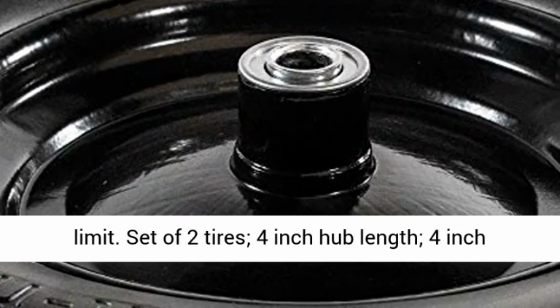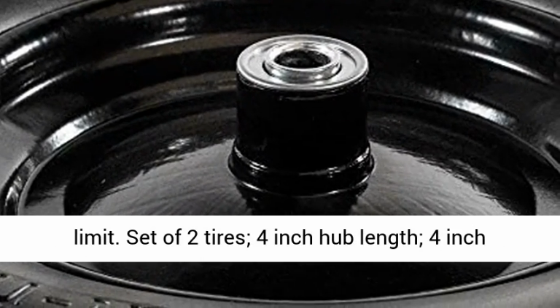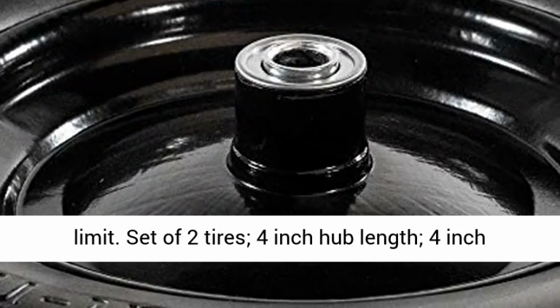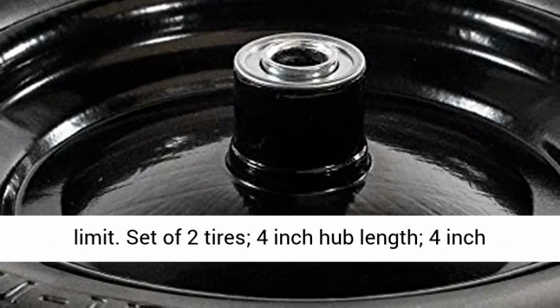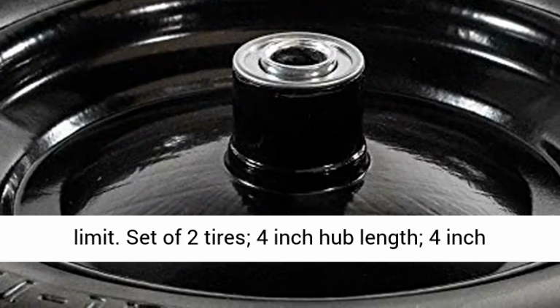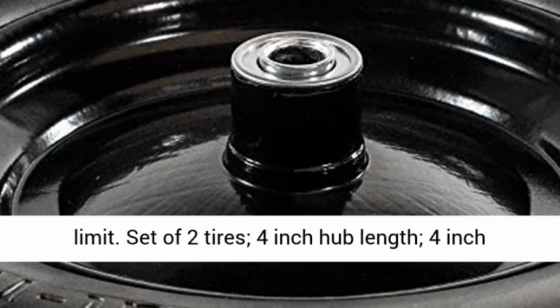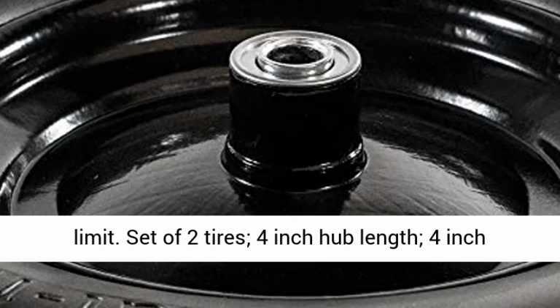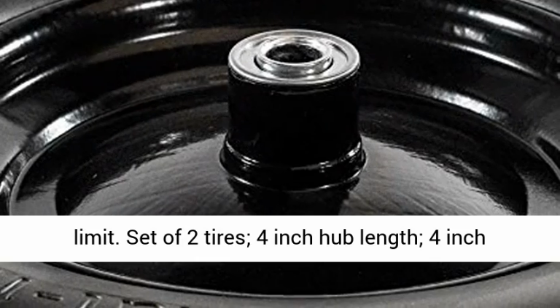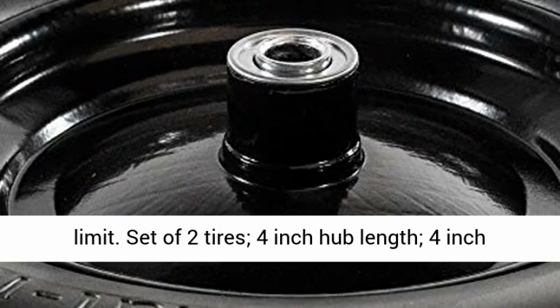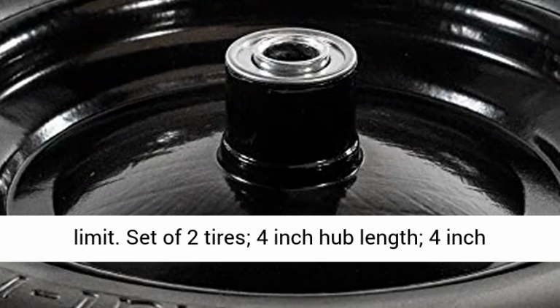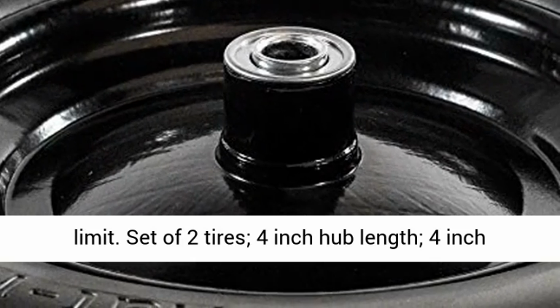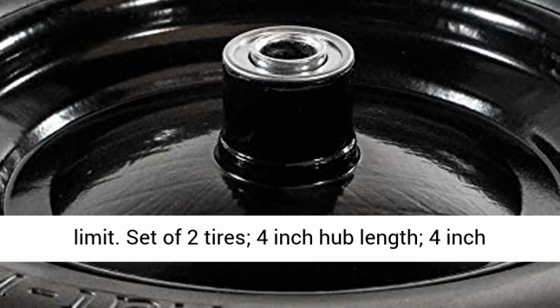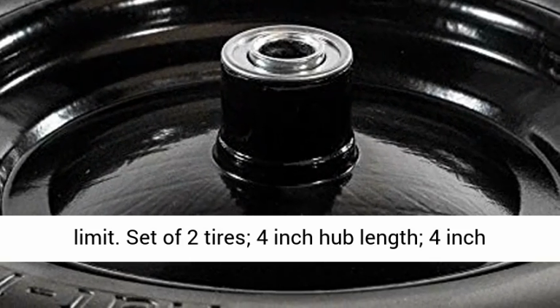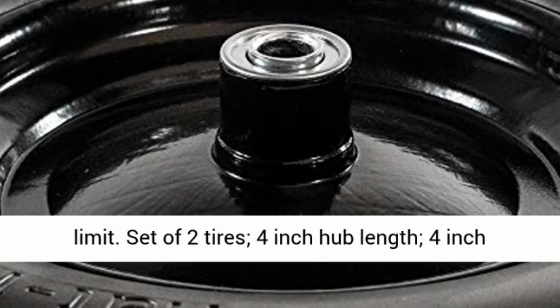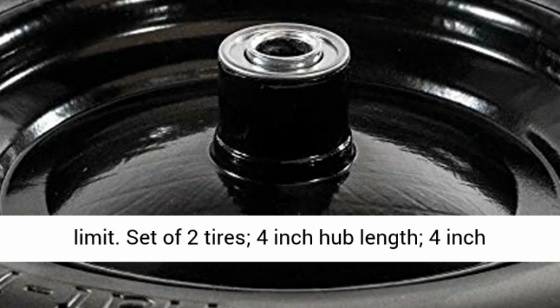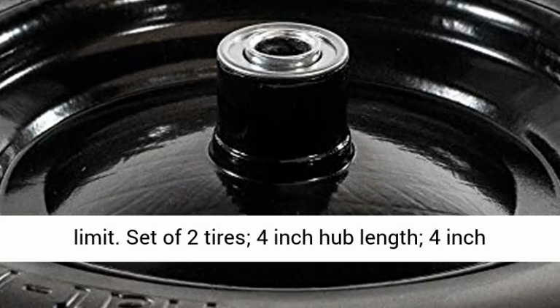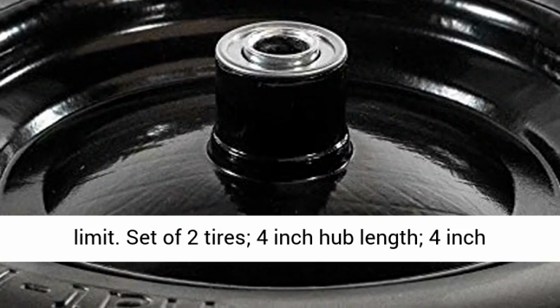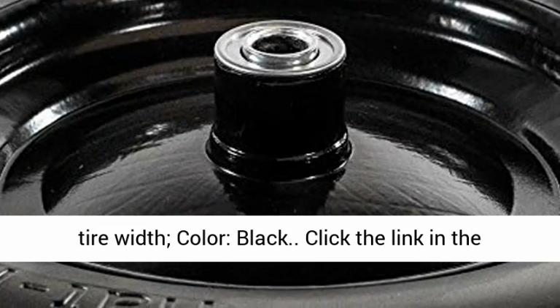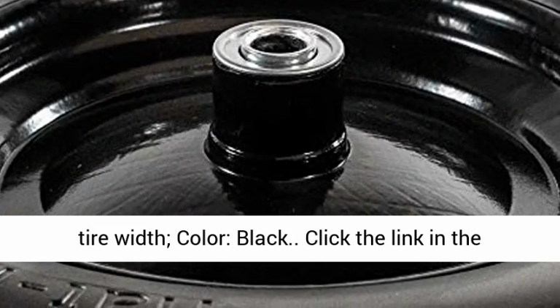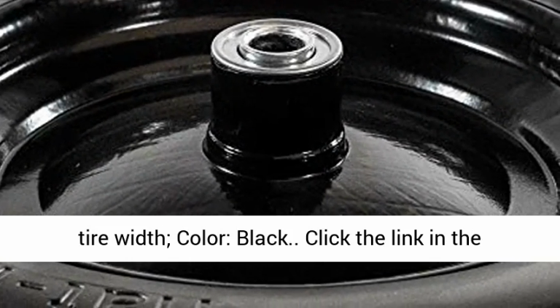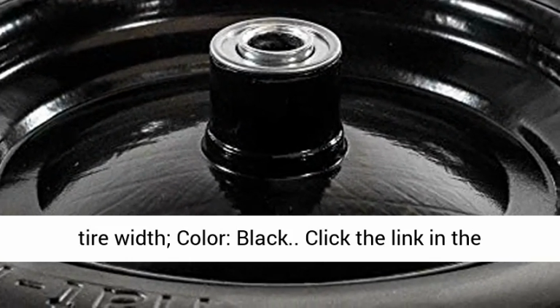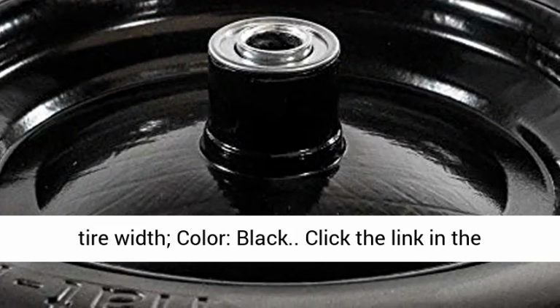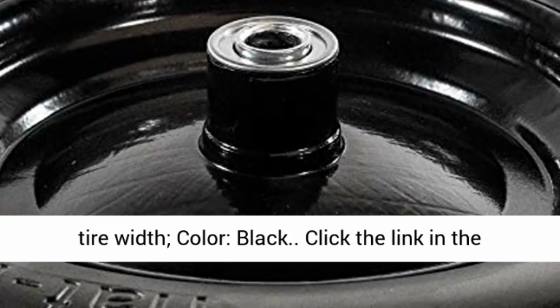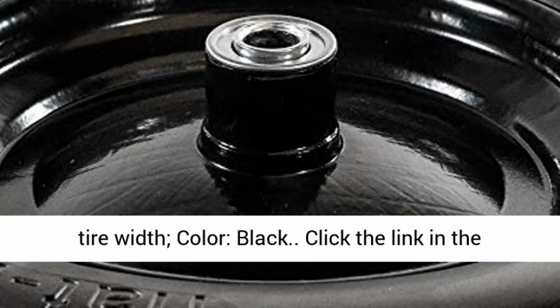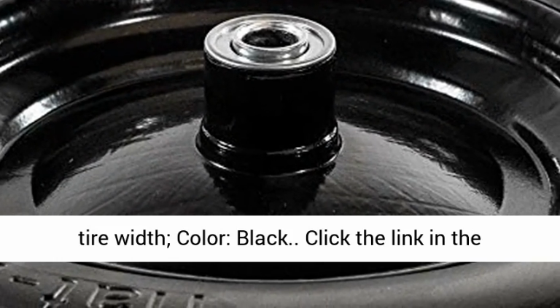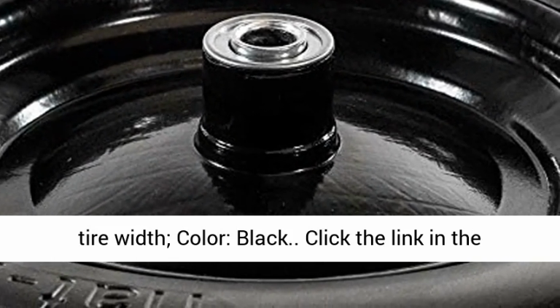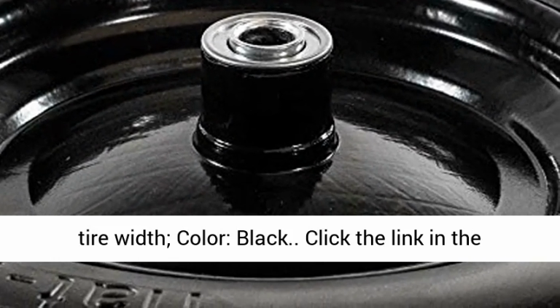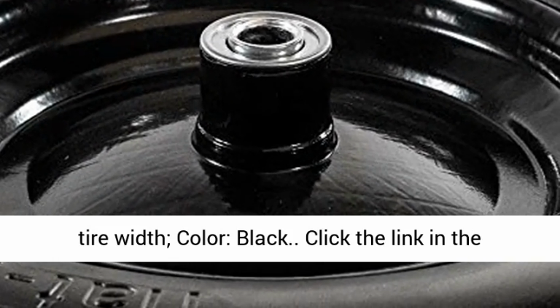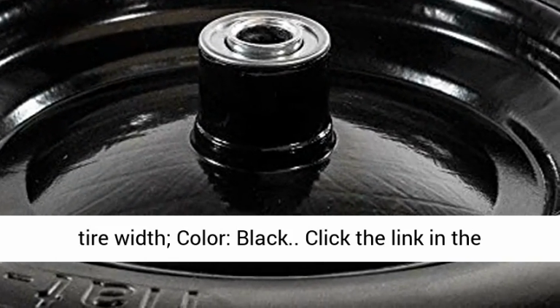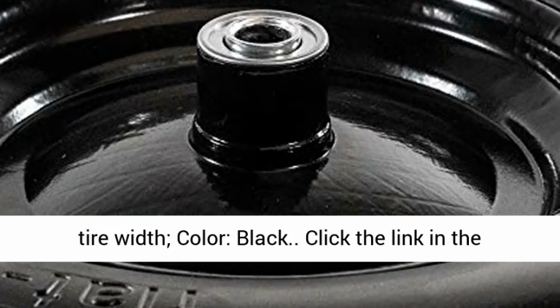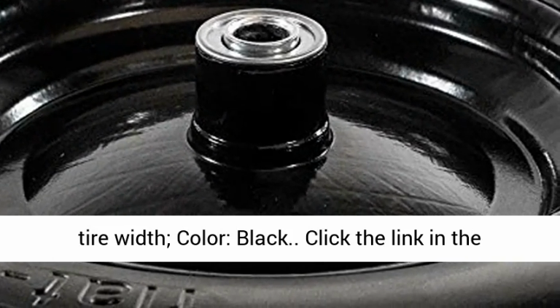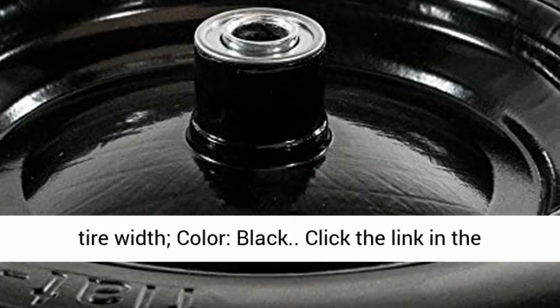Set of two tires, 4 inch hub length, 4 inch tire width, color: black.